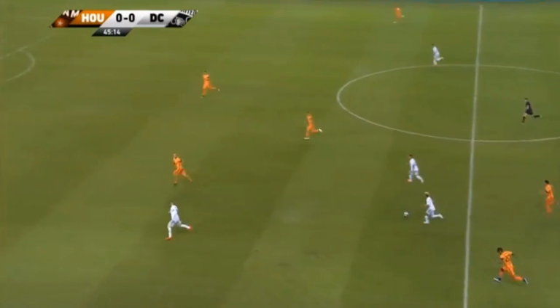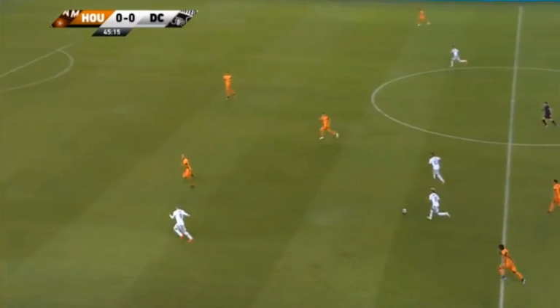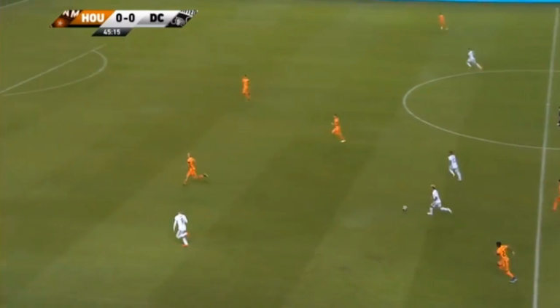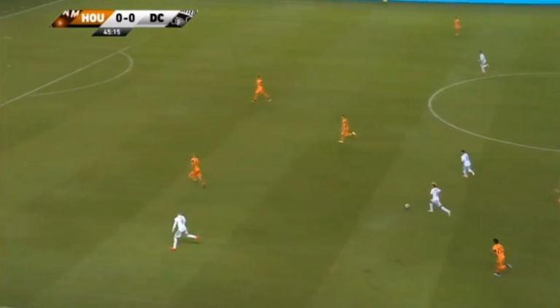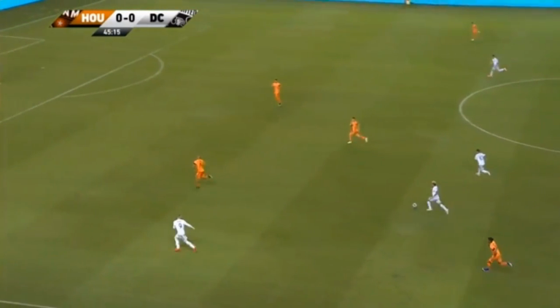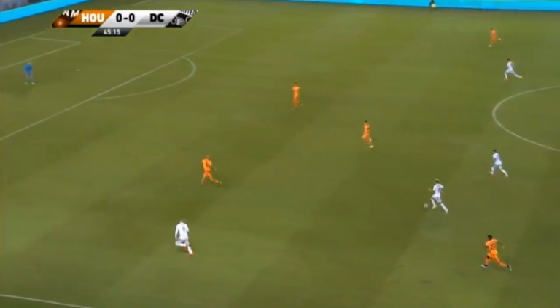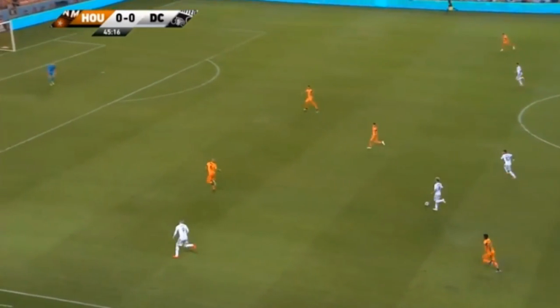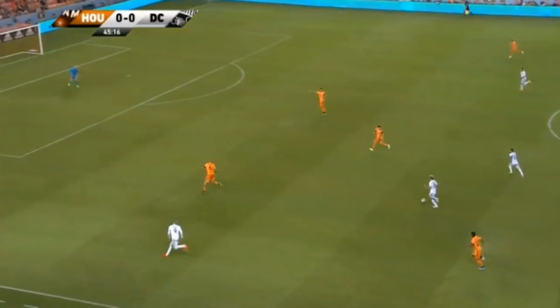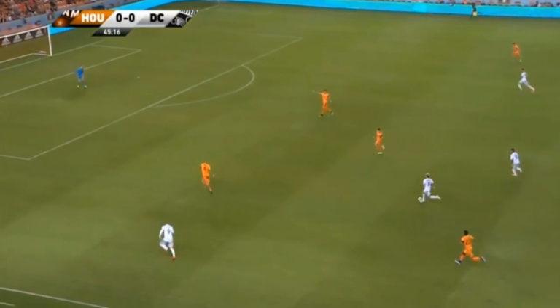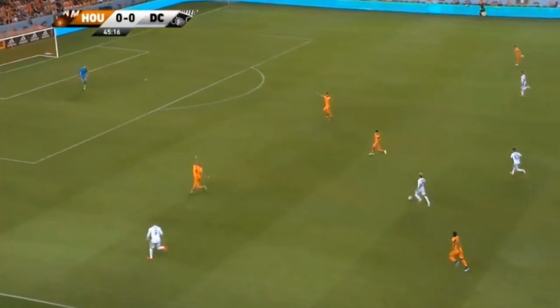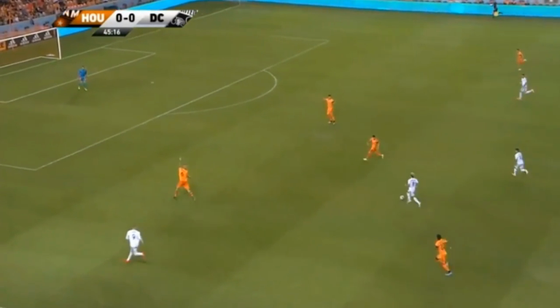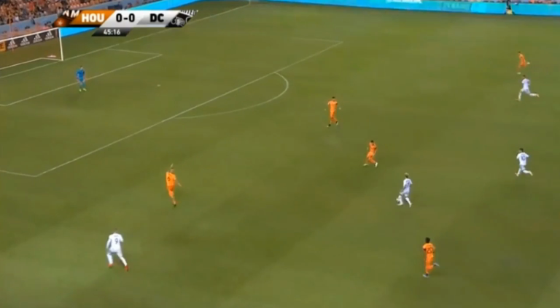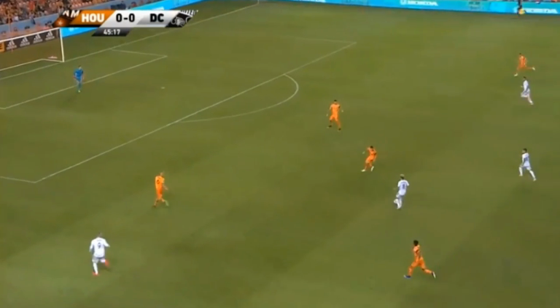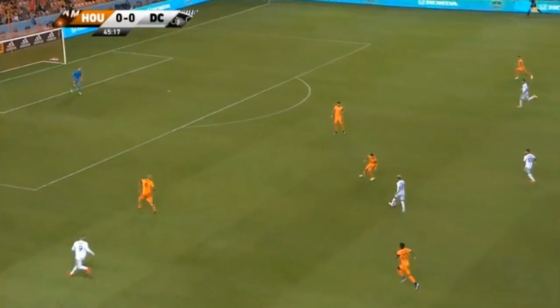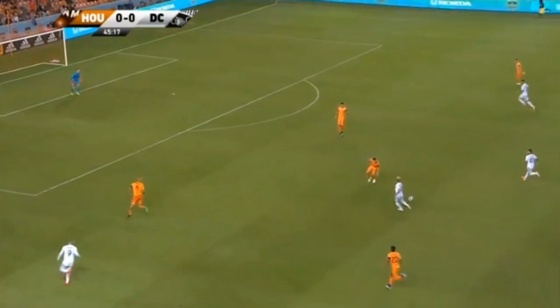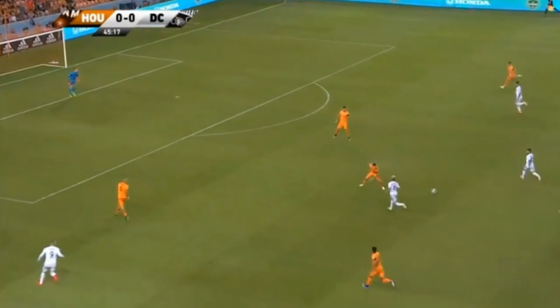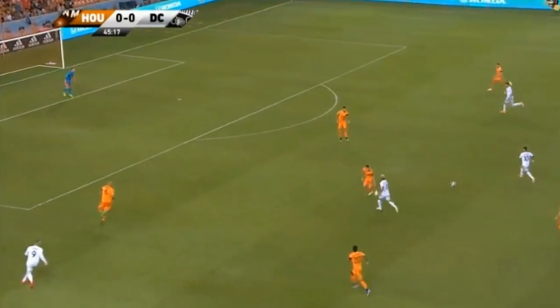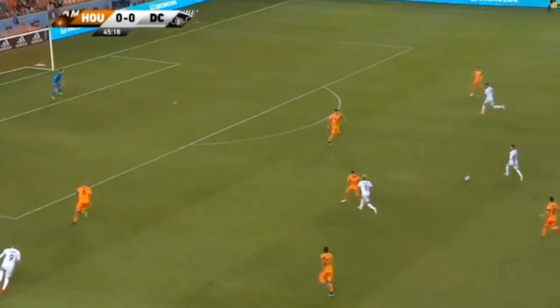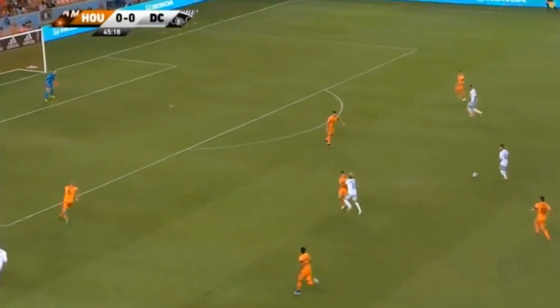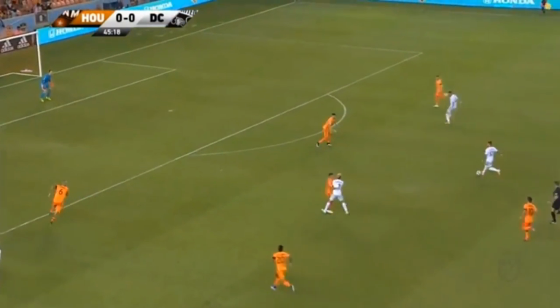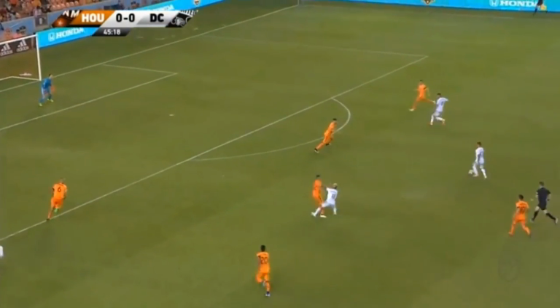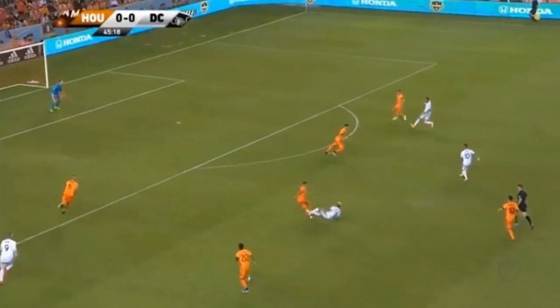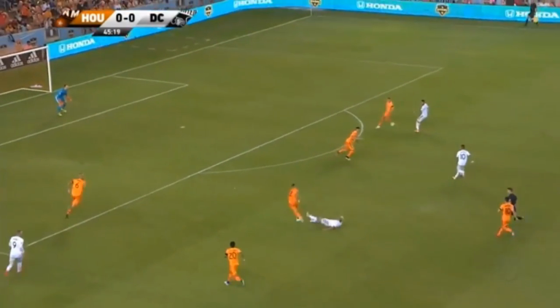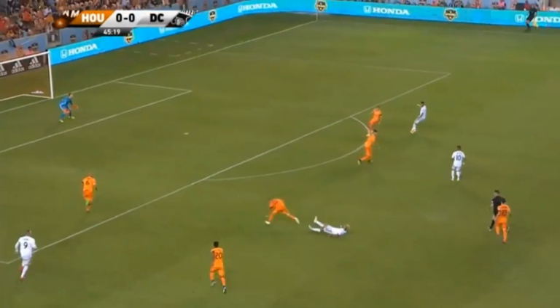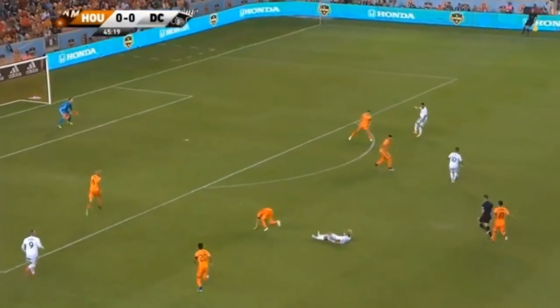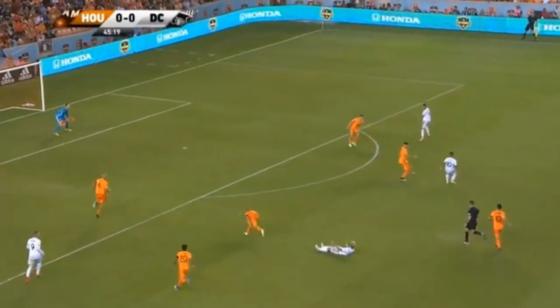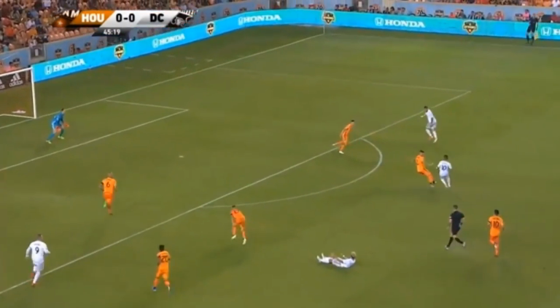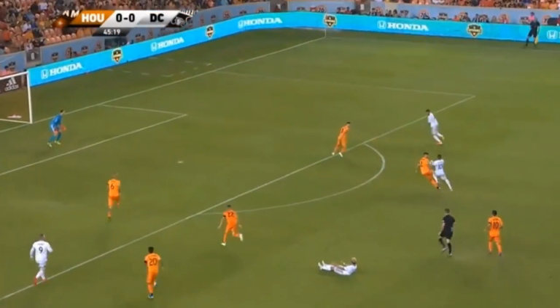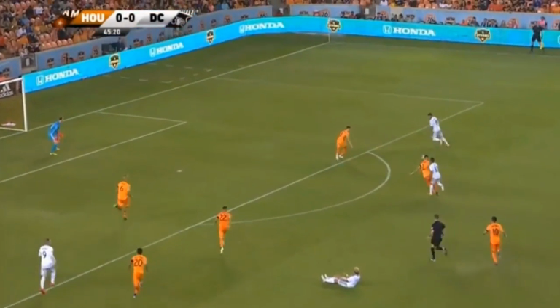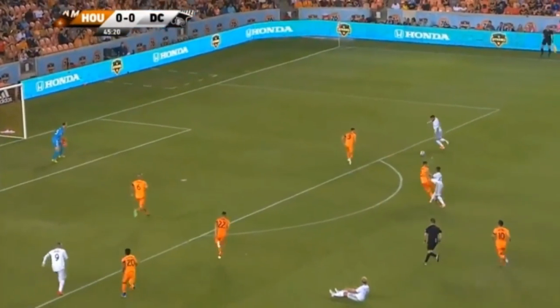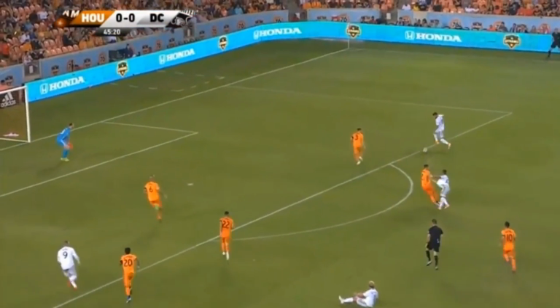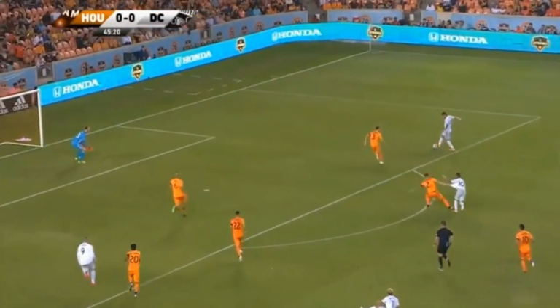Game on here in the second half, Dynamo and Orange, D.C. United in the white. Here's Acosta, he's got a lot of room — be careful here.